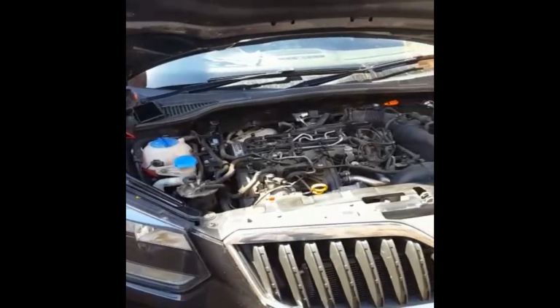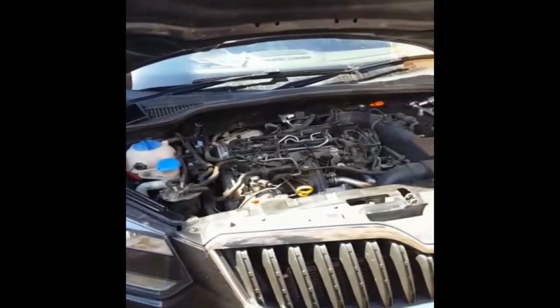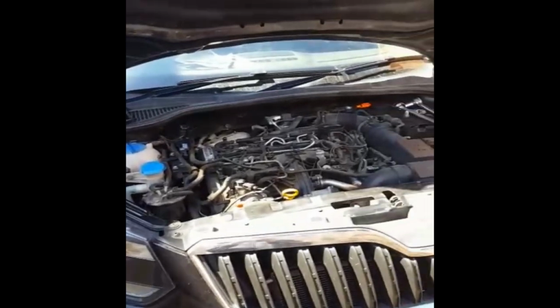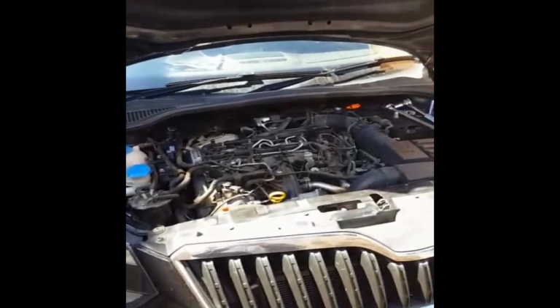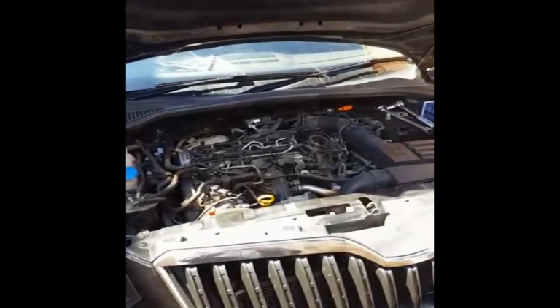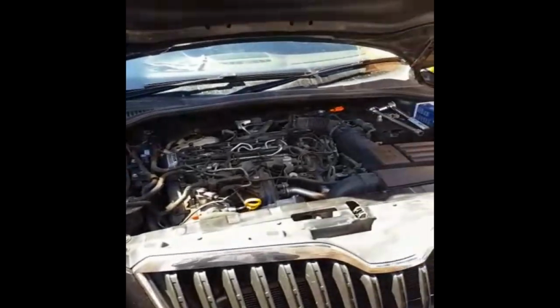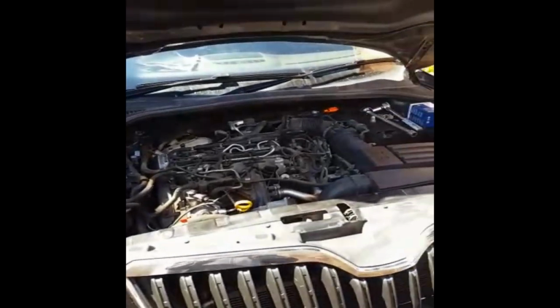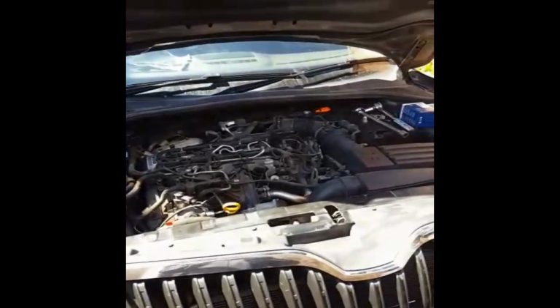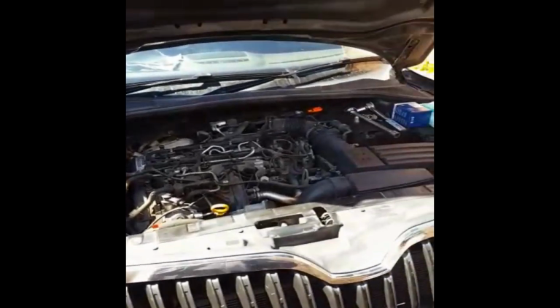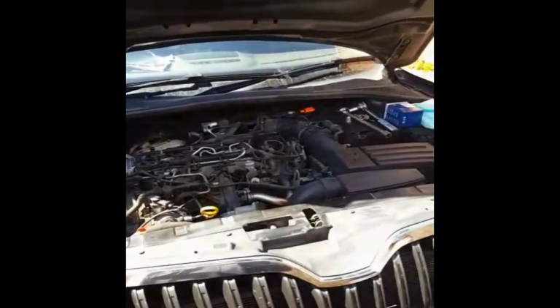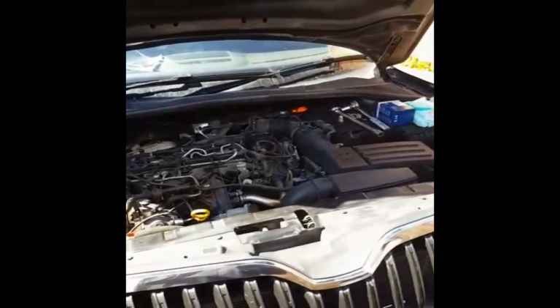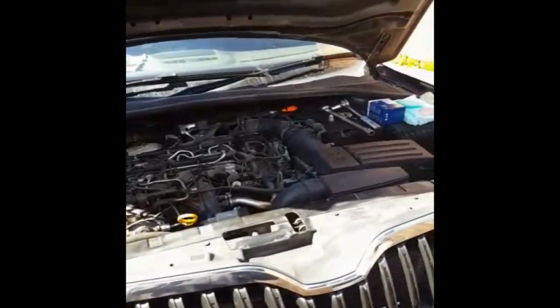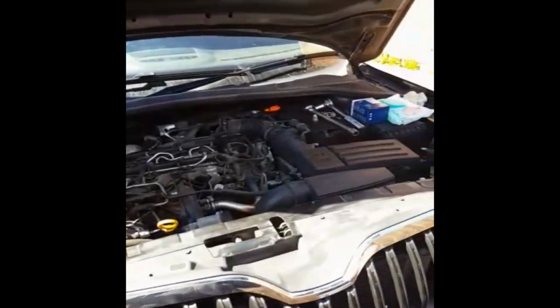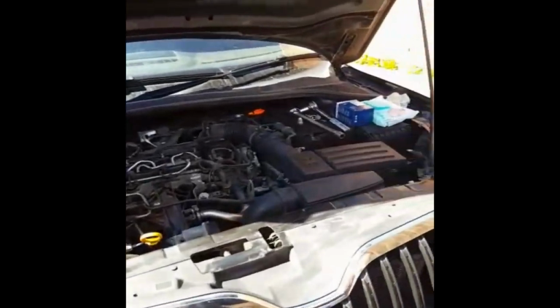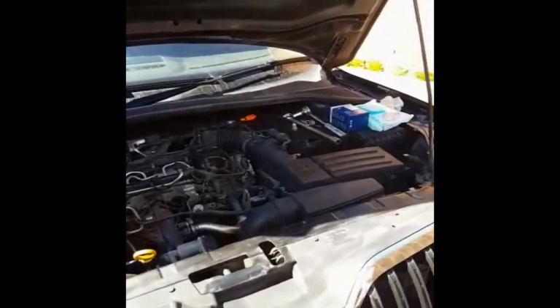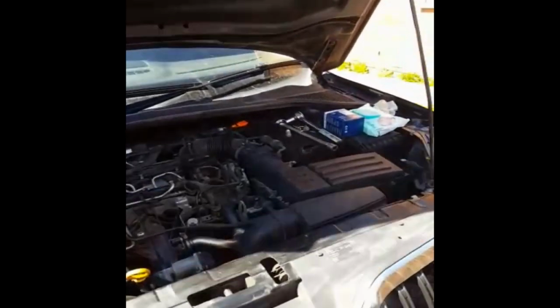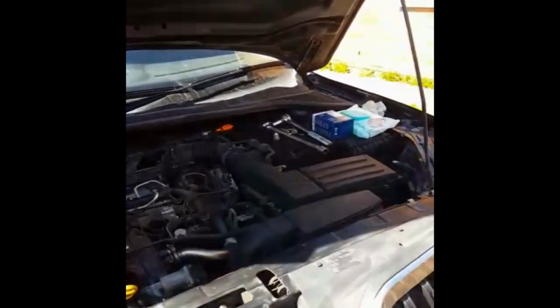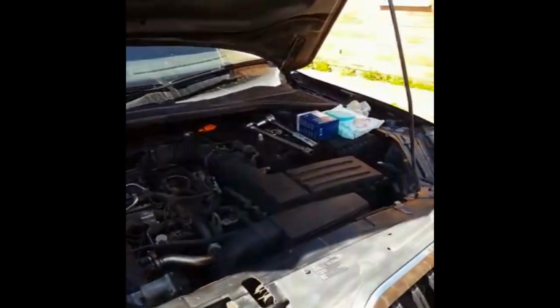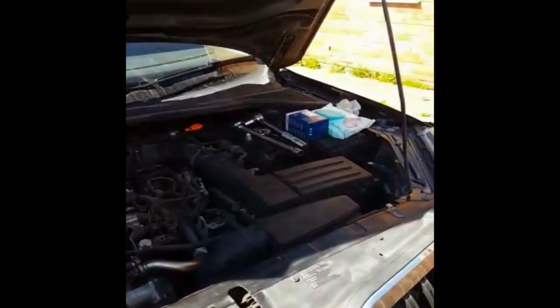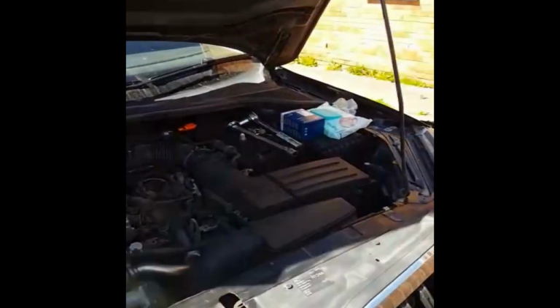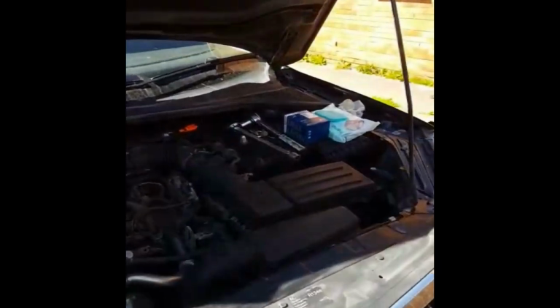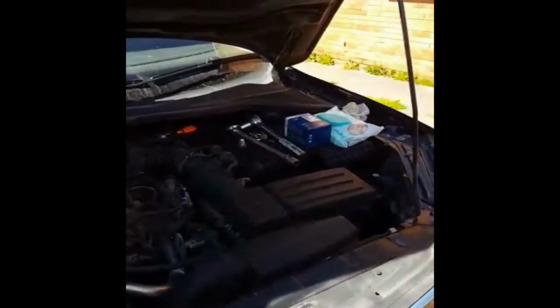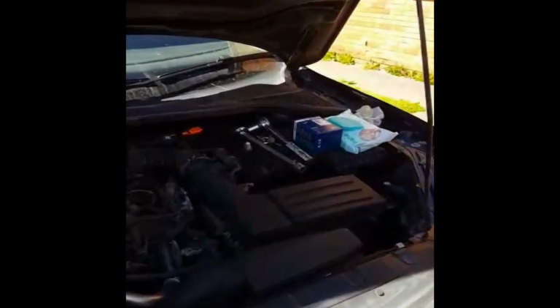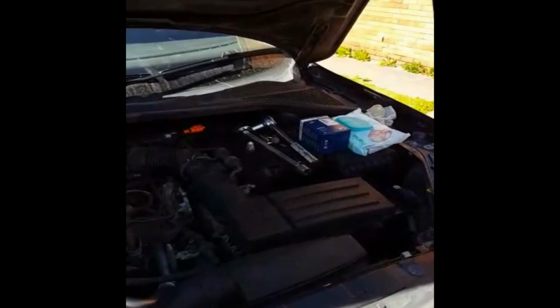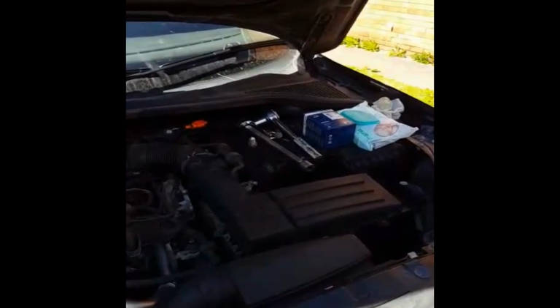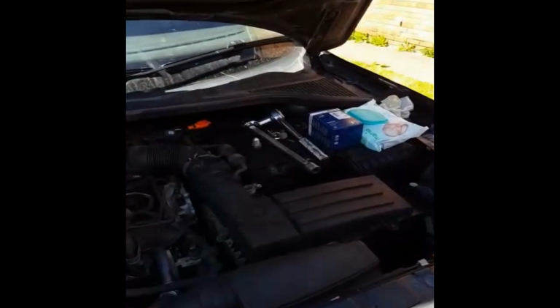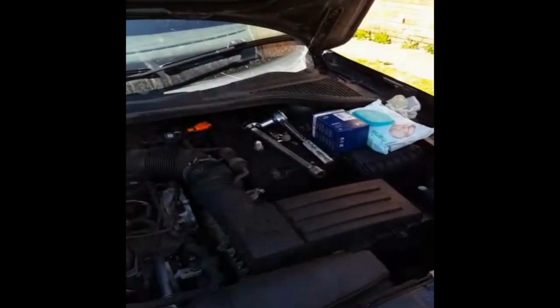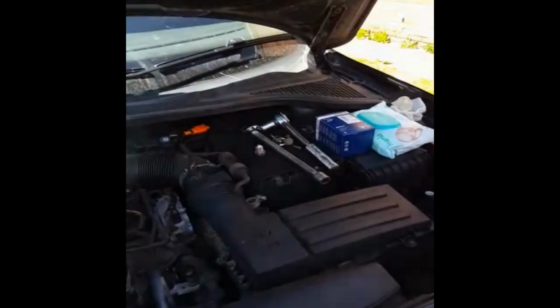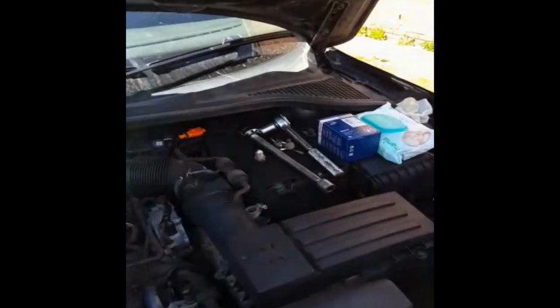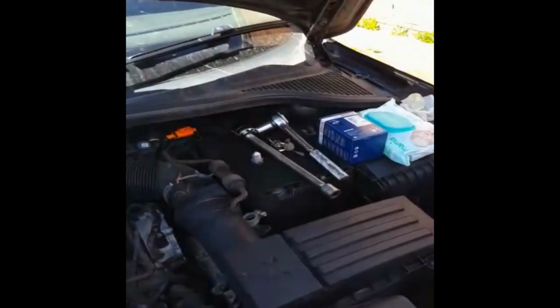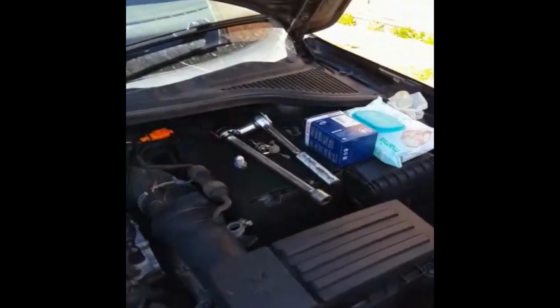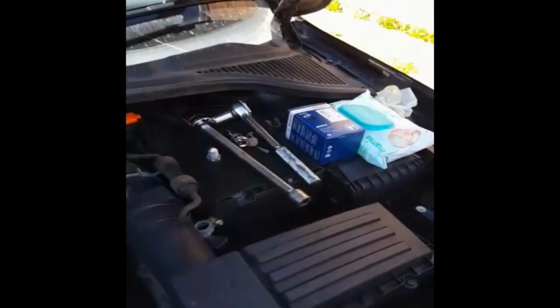Welcome to the channel. Just doing an oil and filter change on this Skoda Yeti 2.0L TDI.